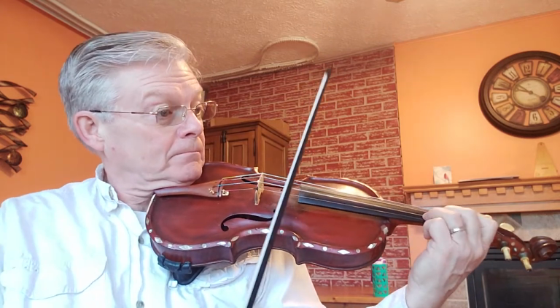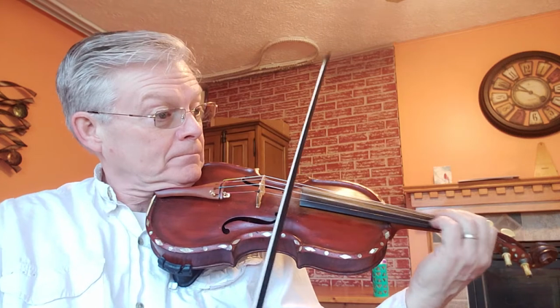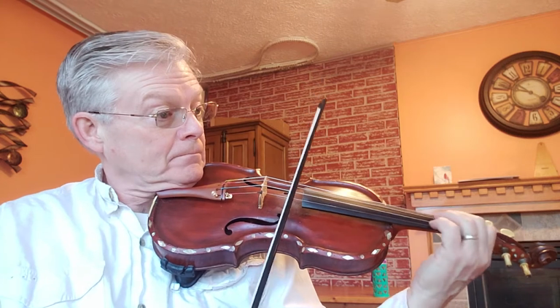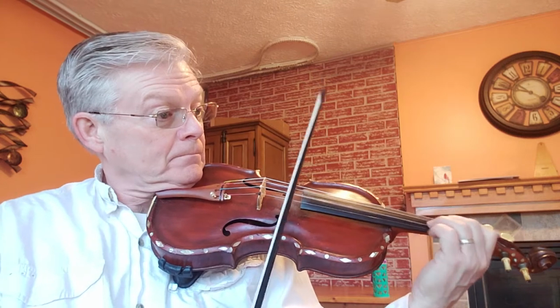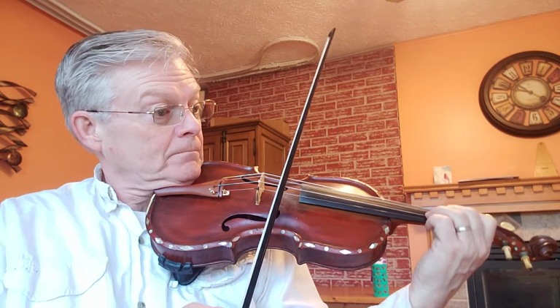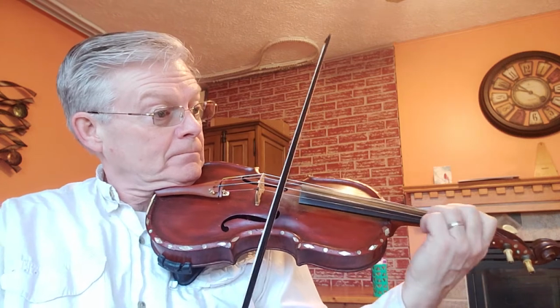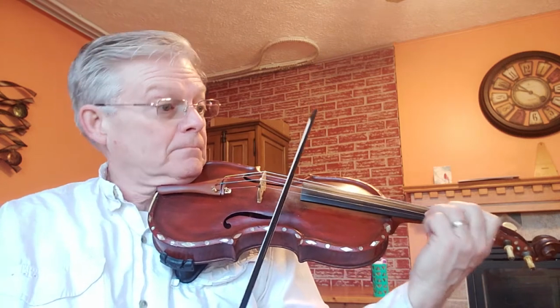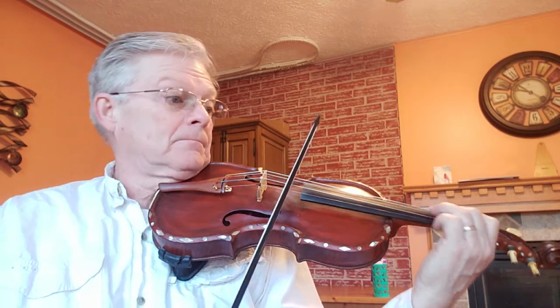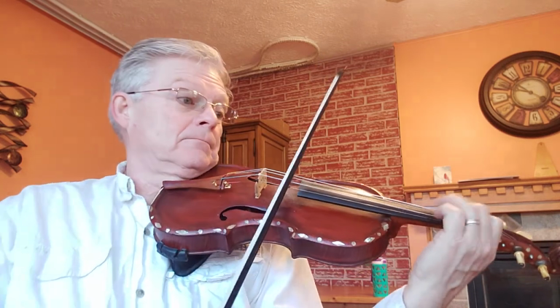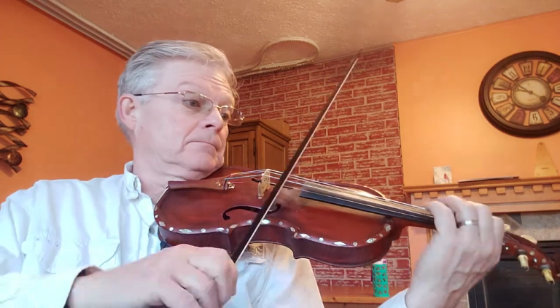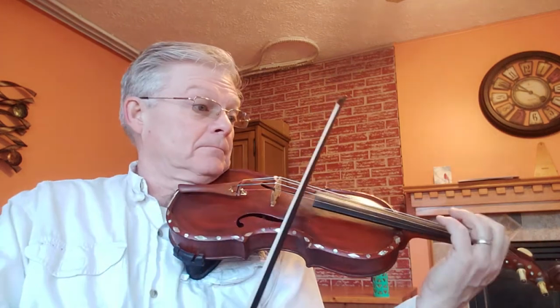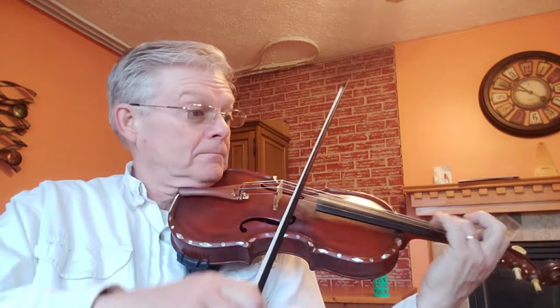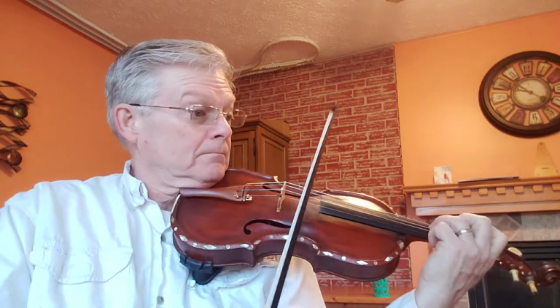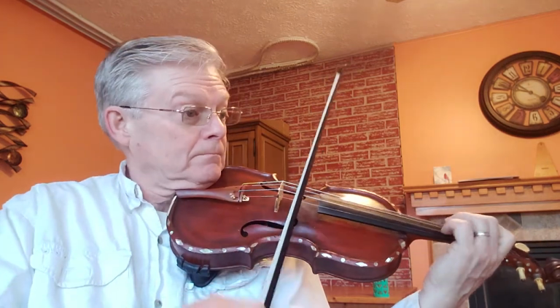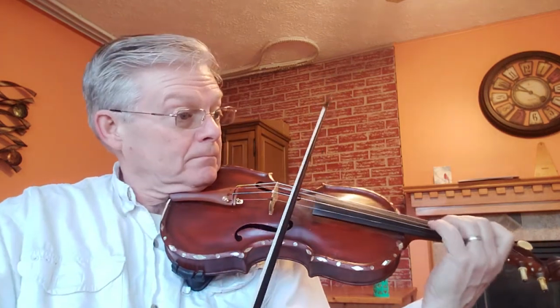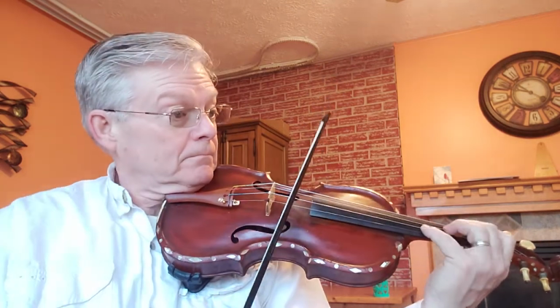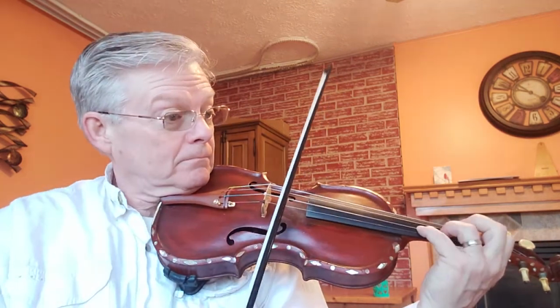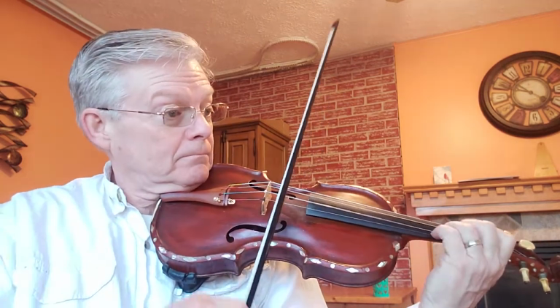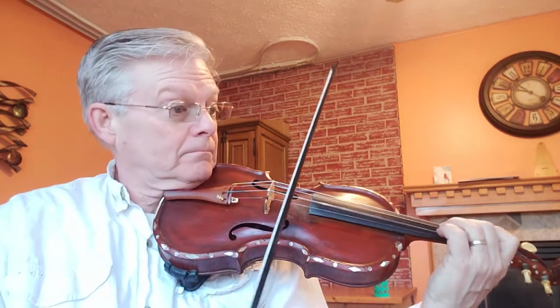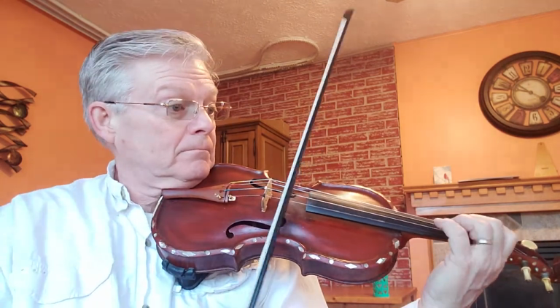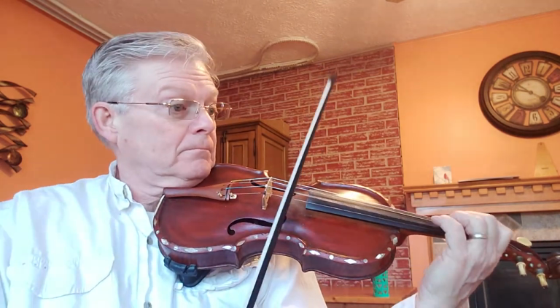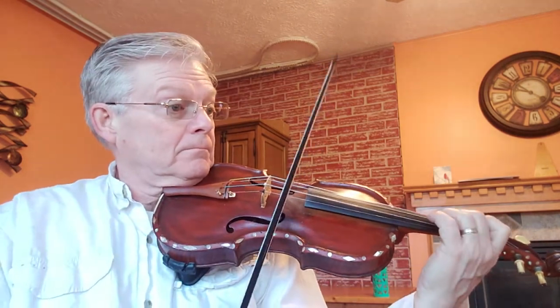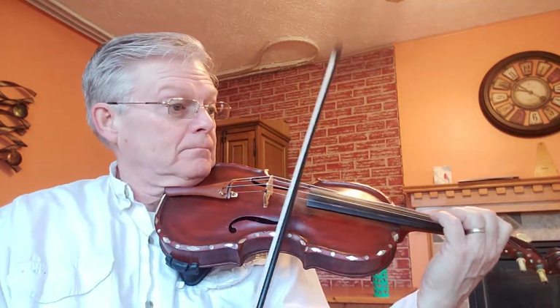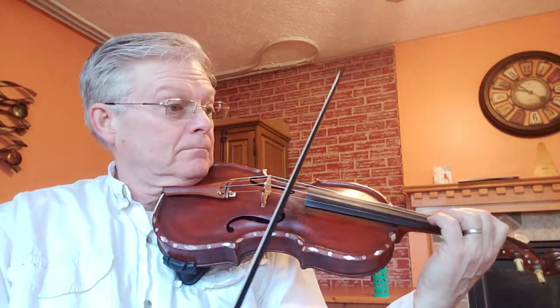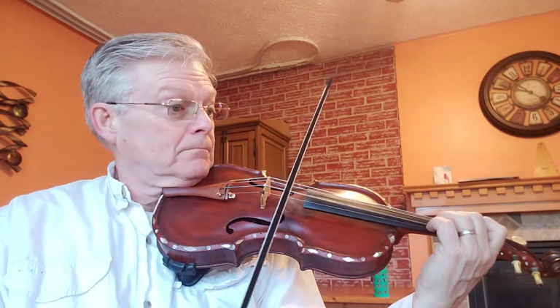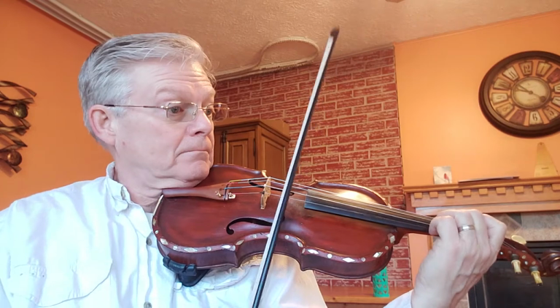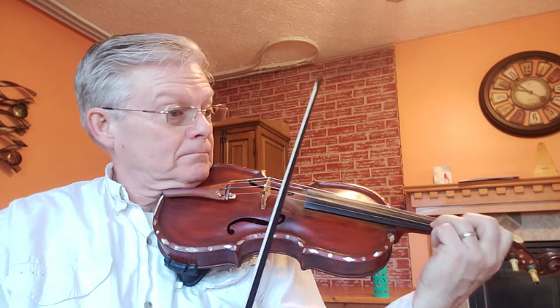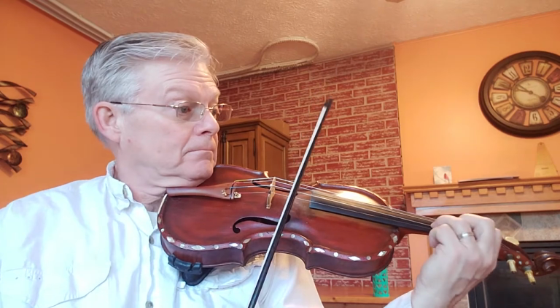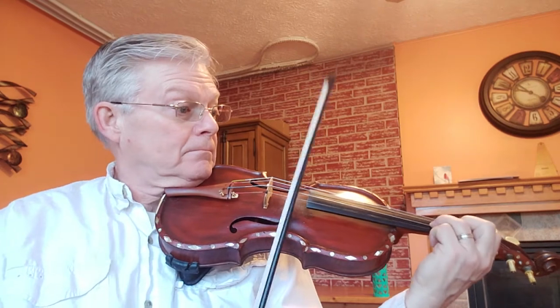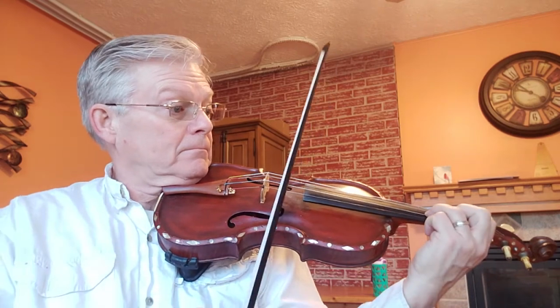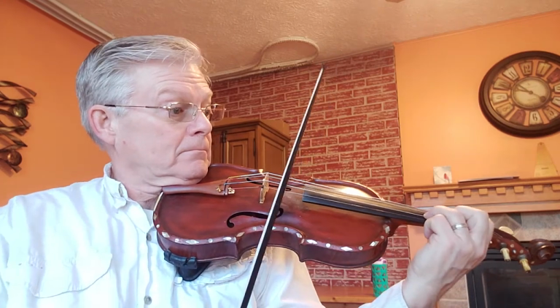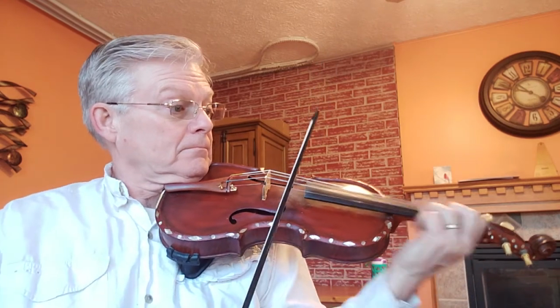All right, we're going to be right here. Thank you.